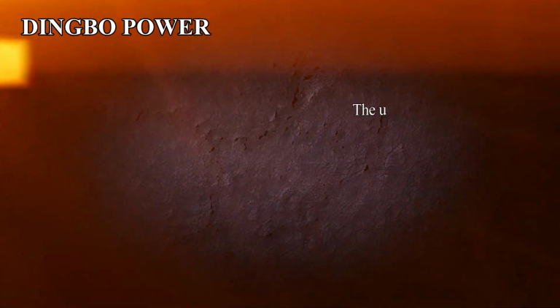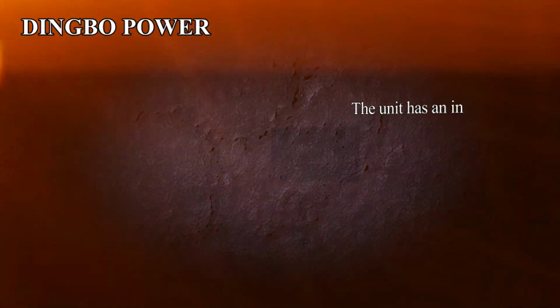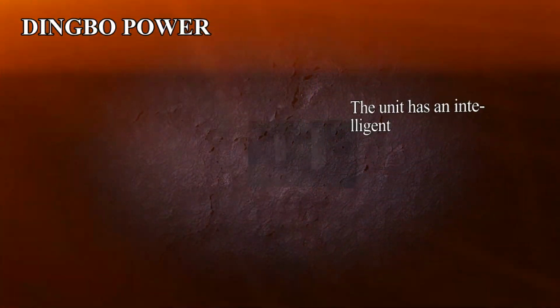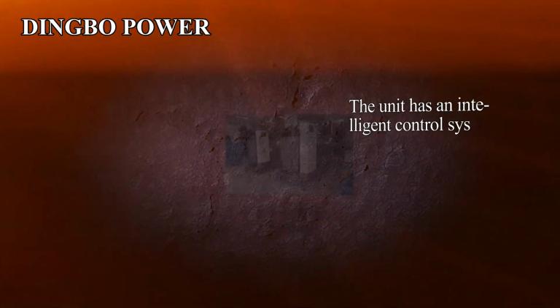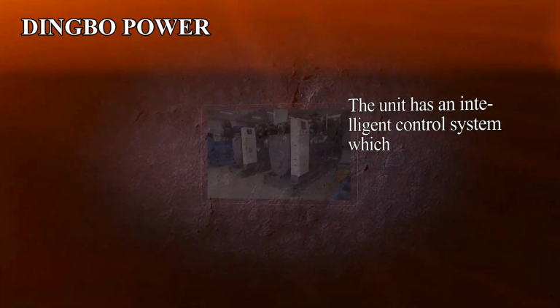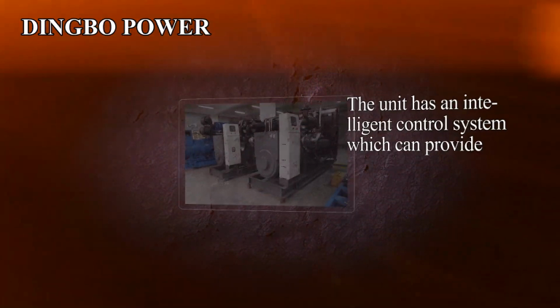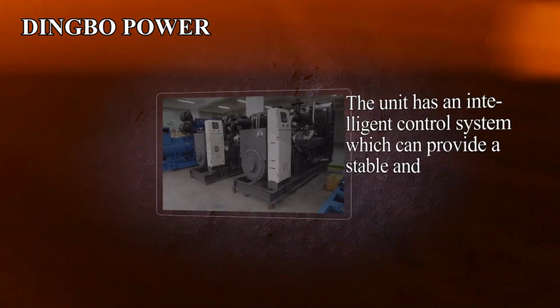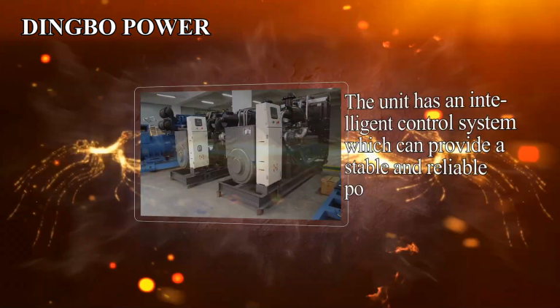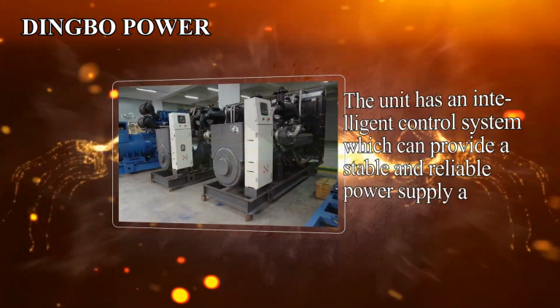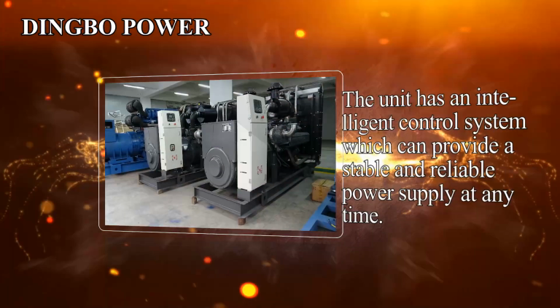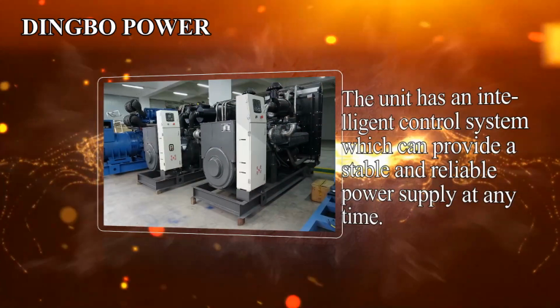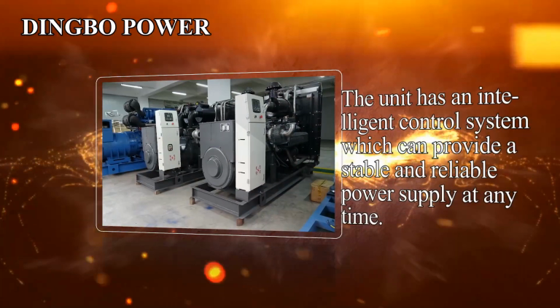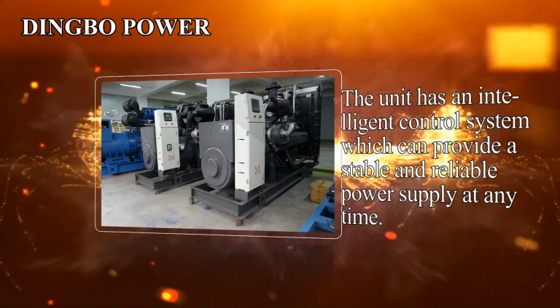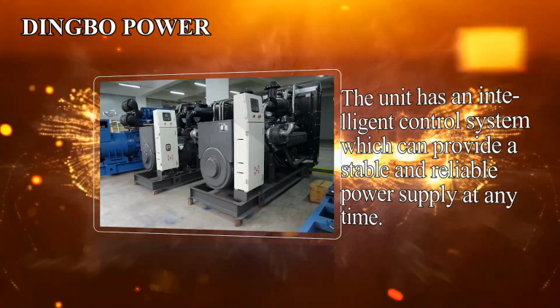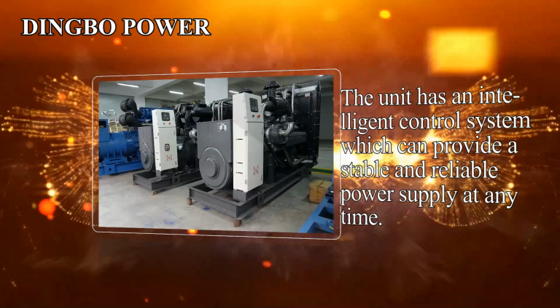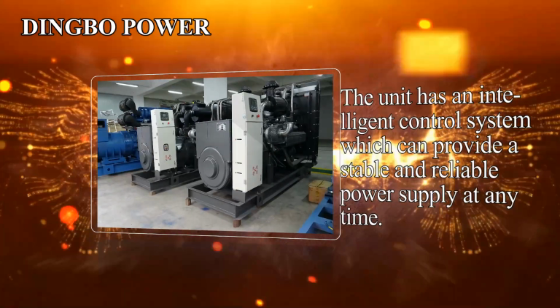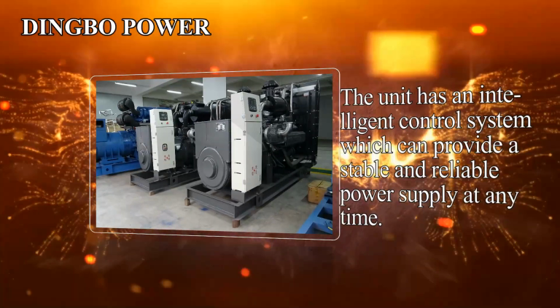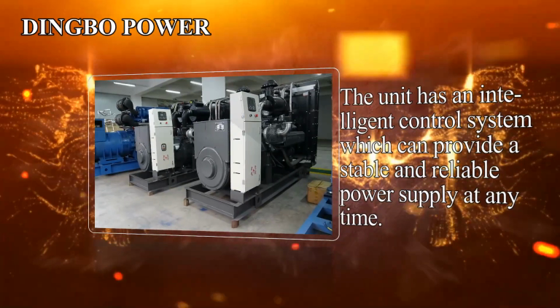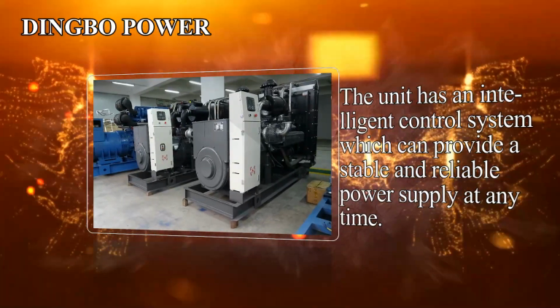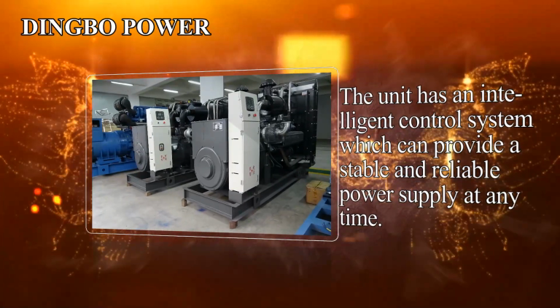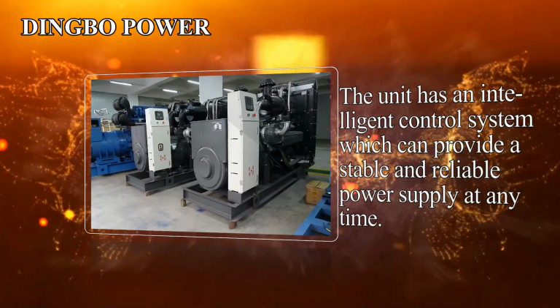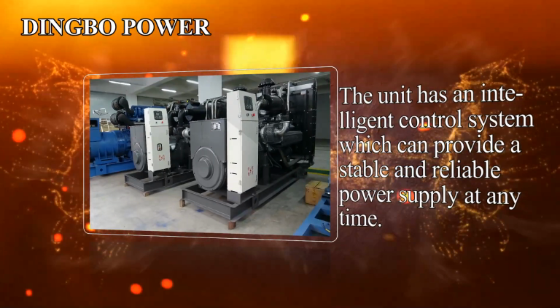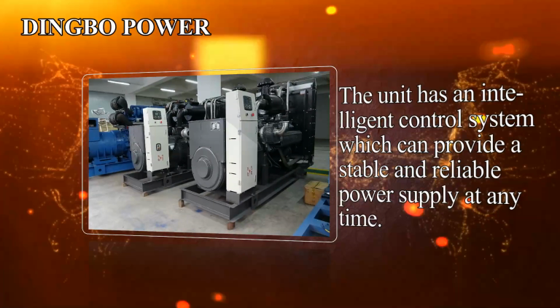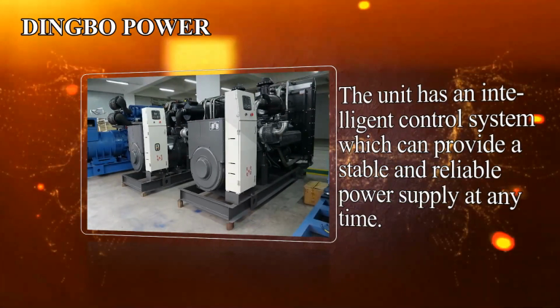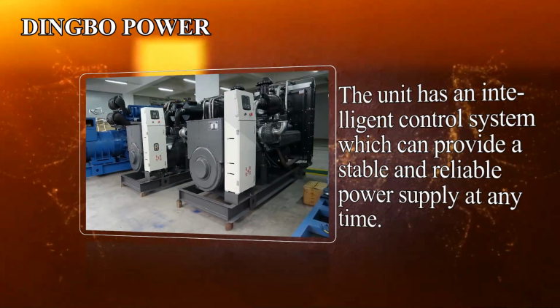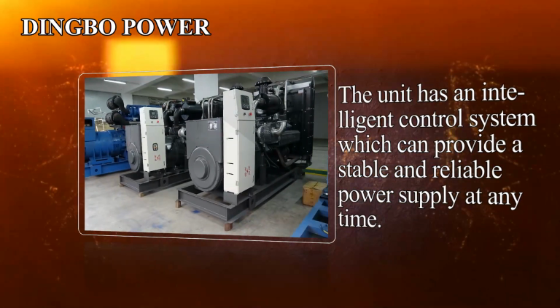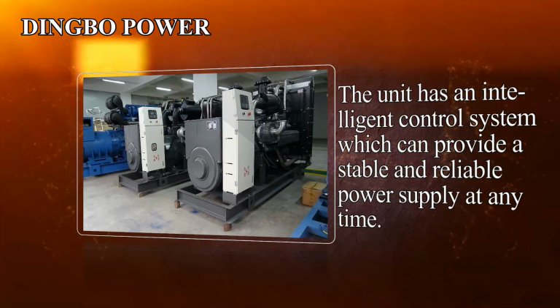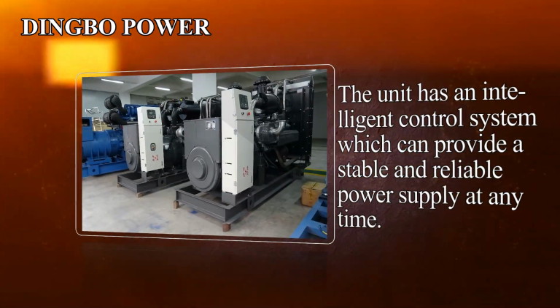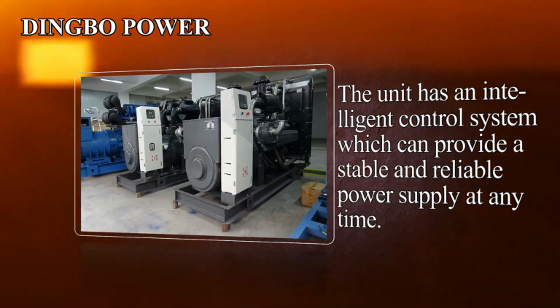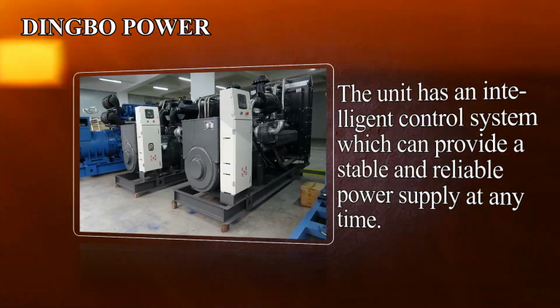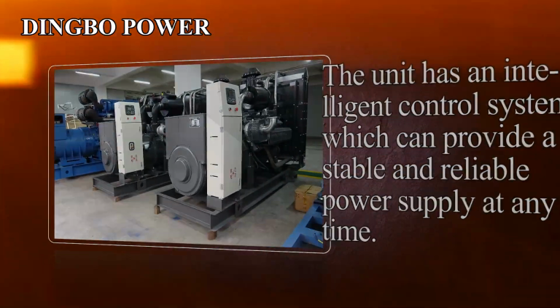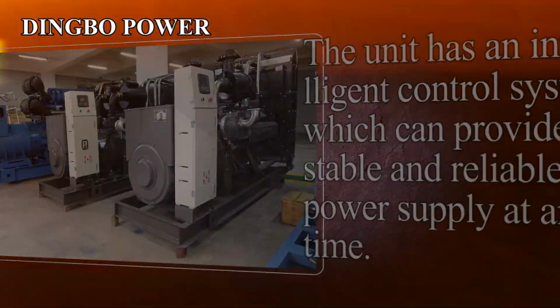The unit has an intelligent control system, which can provide a stable and reliable power supply at any time.